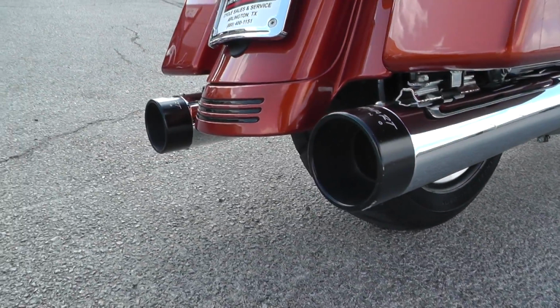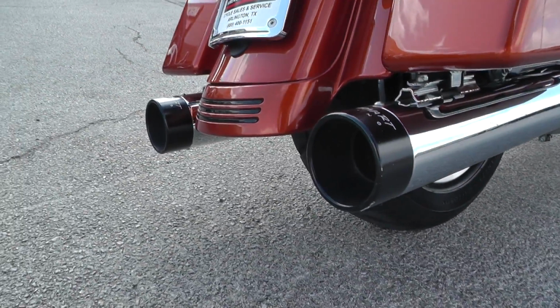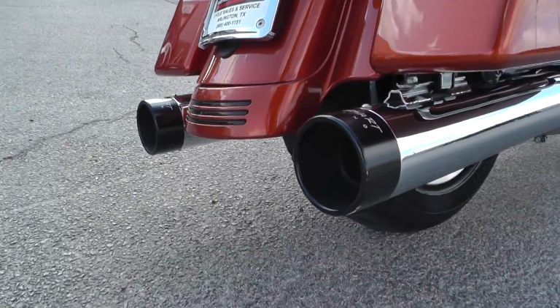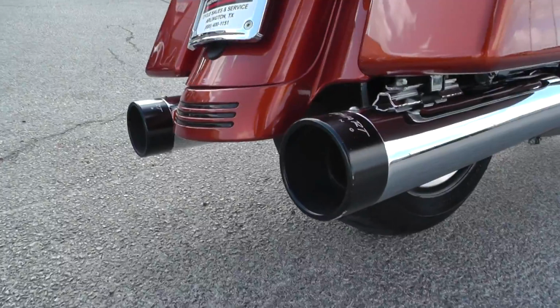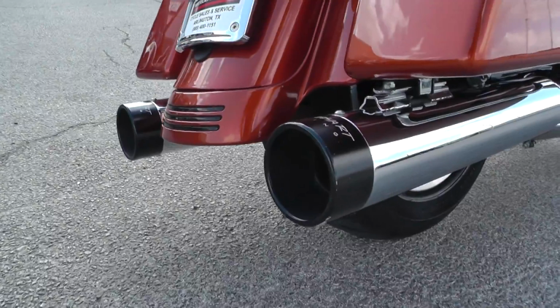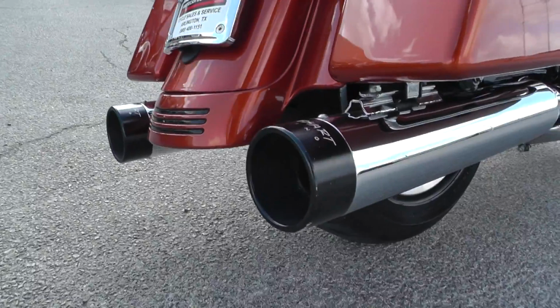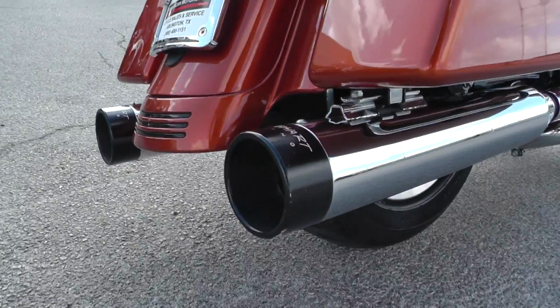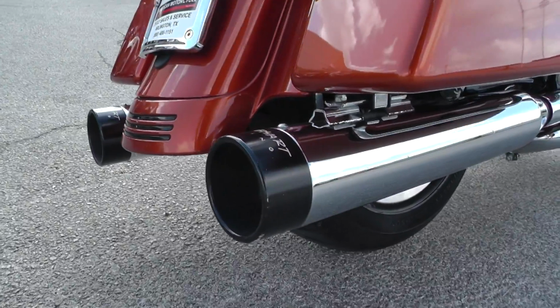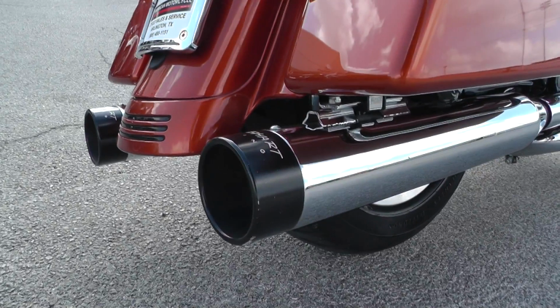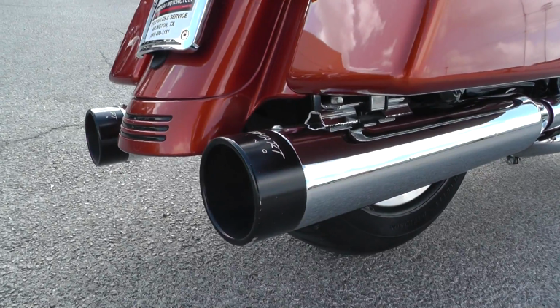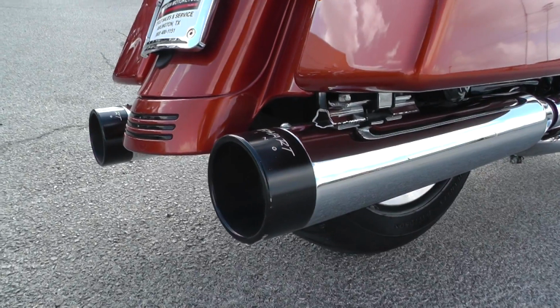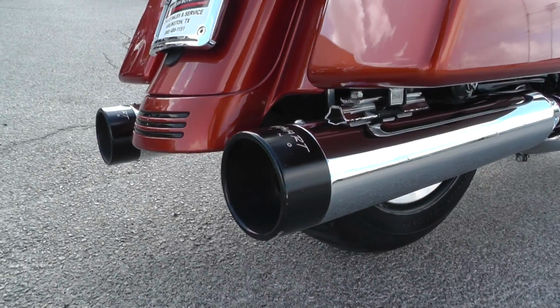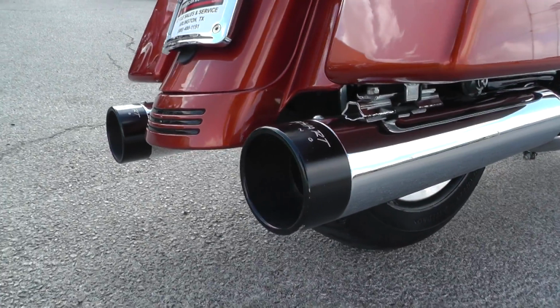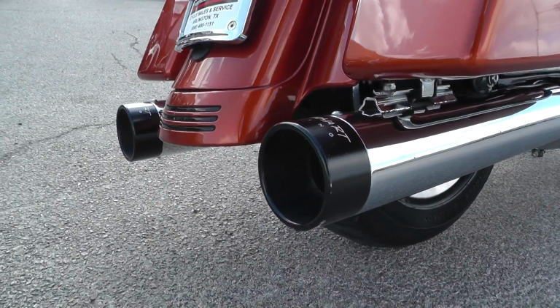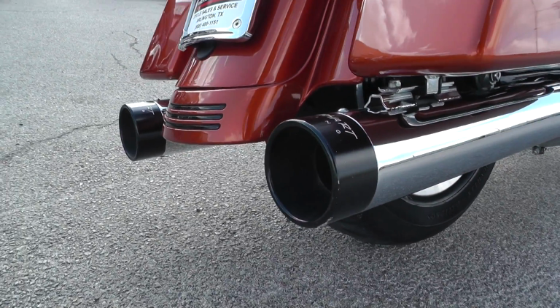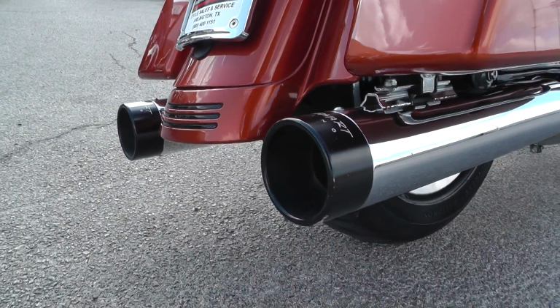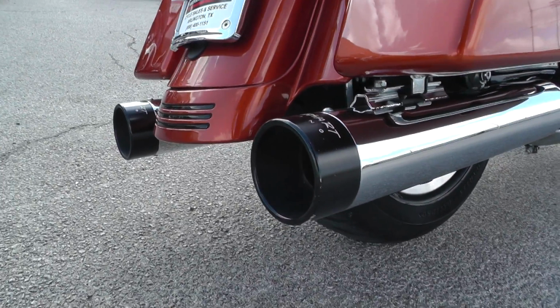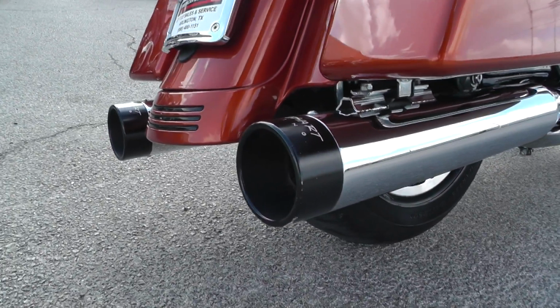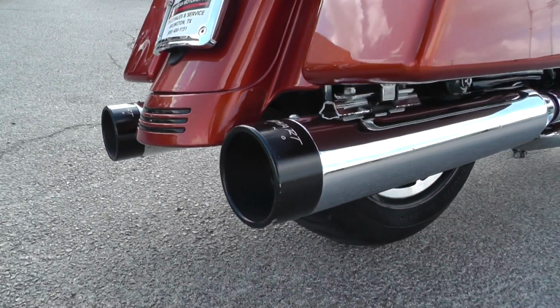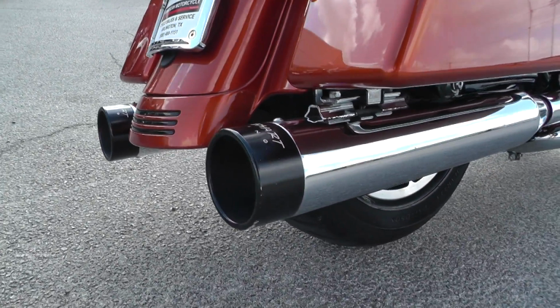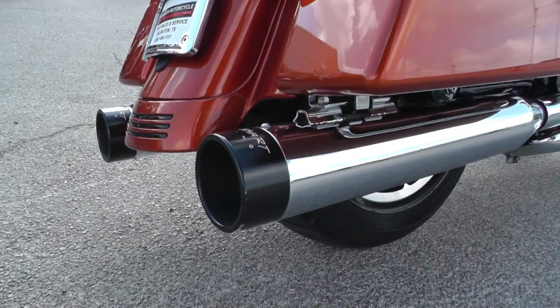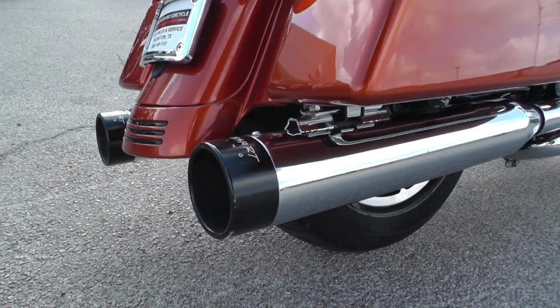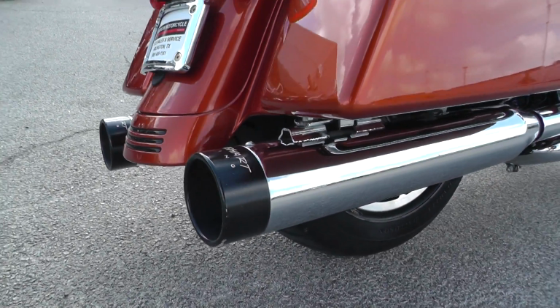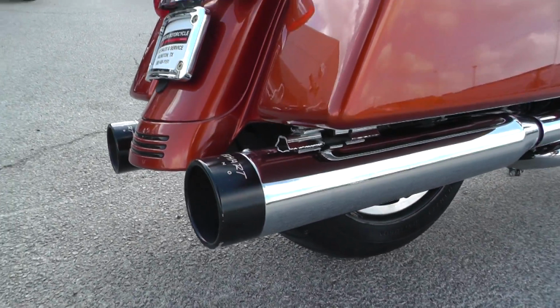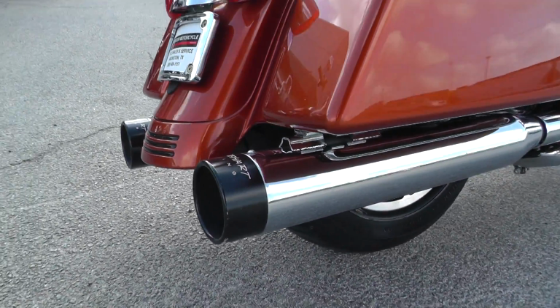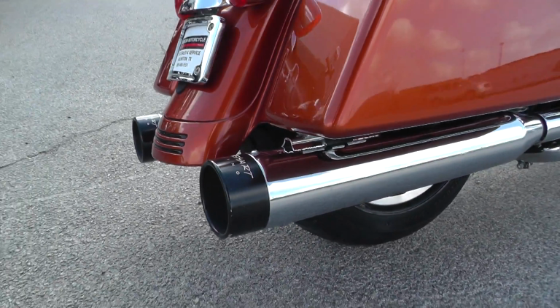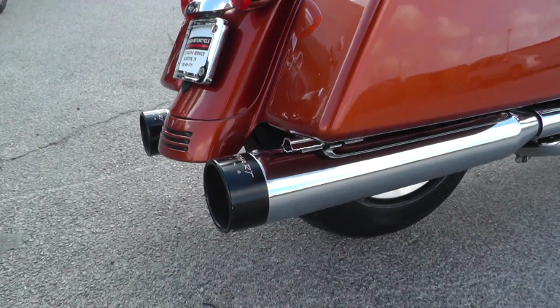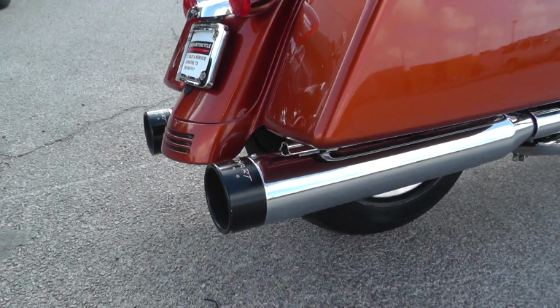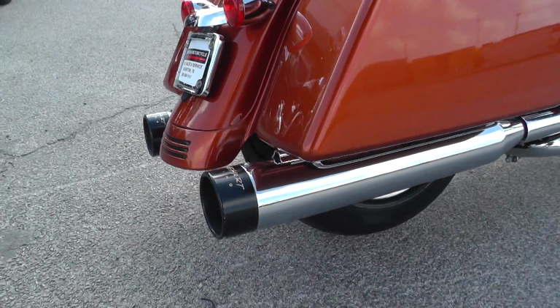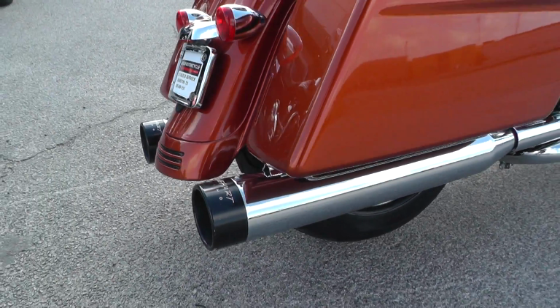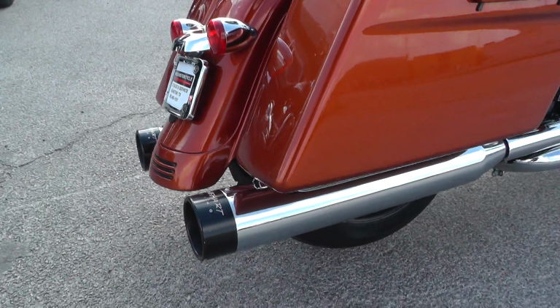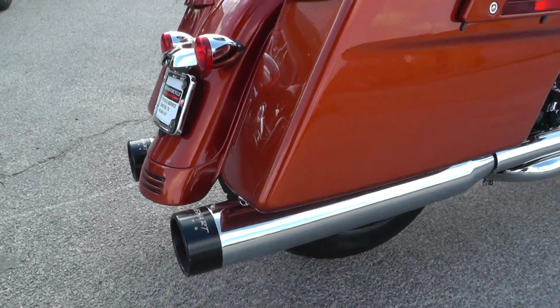Actually, I'm not sure if this is Trudel, but it is dual exhaust - dual Reinhardts.